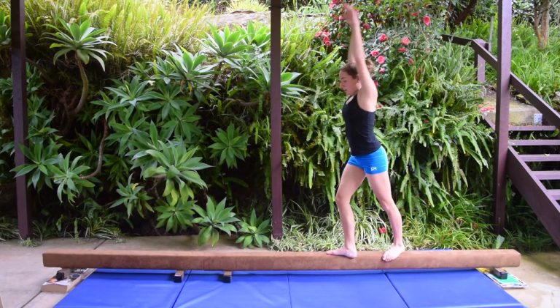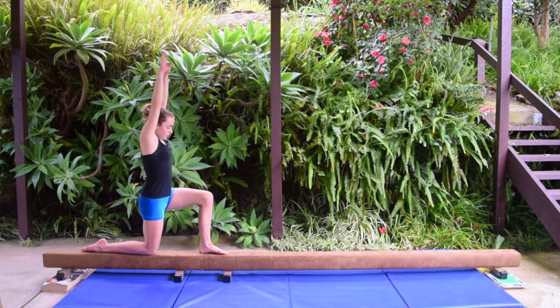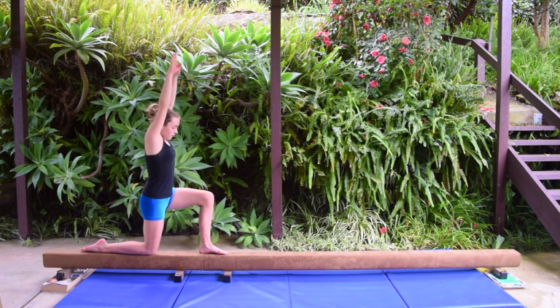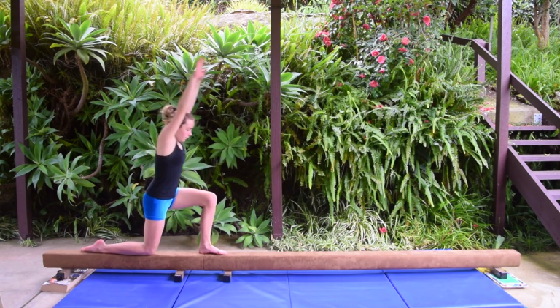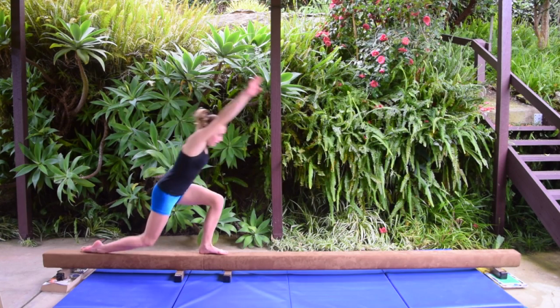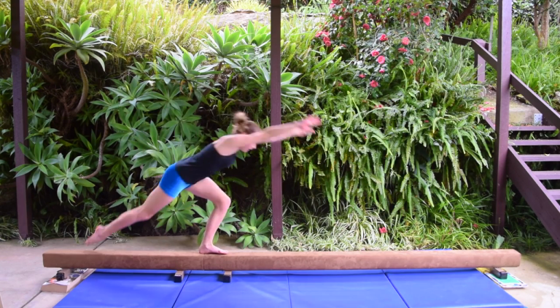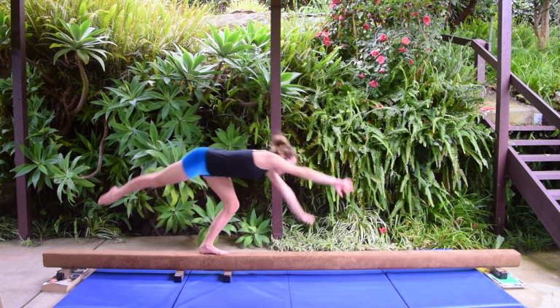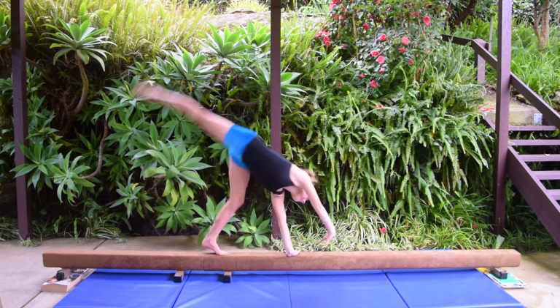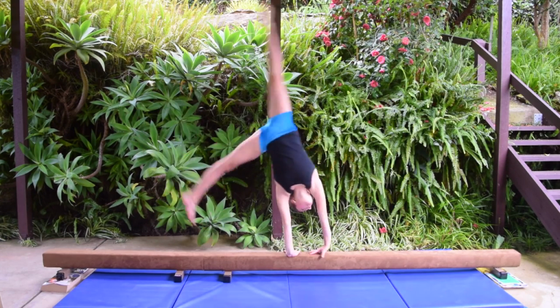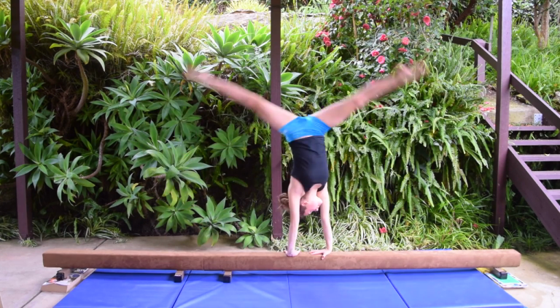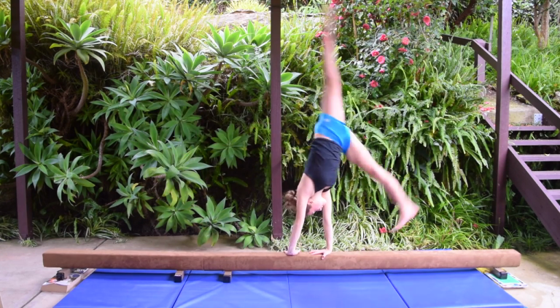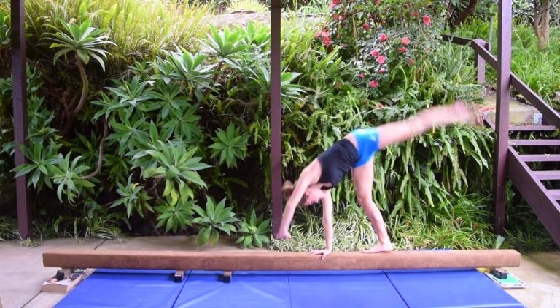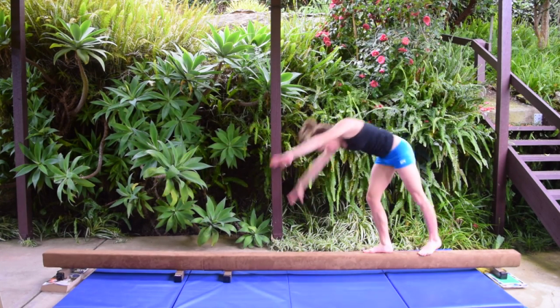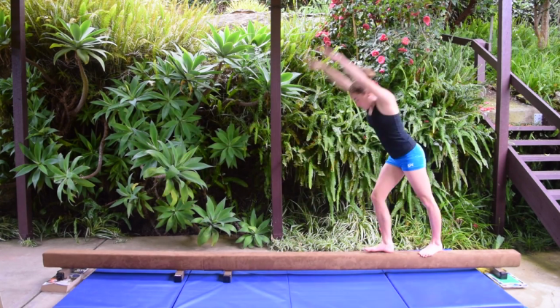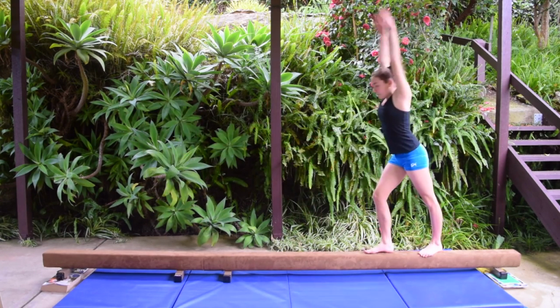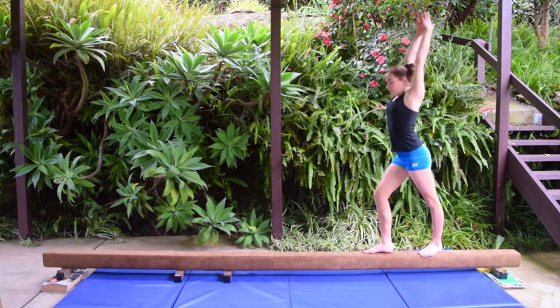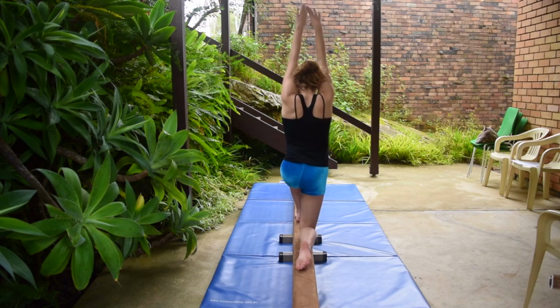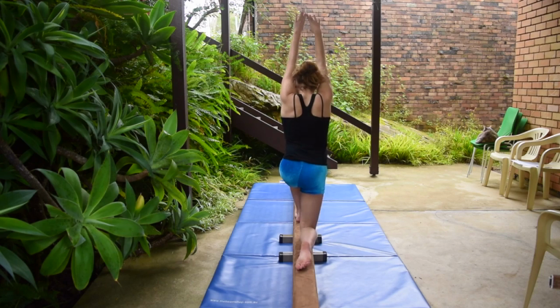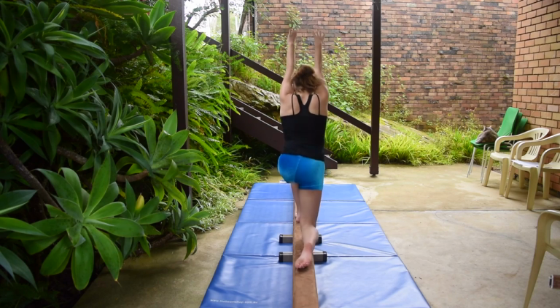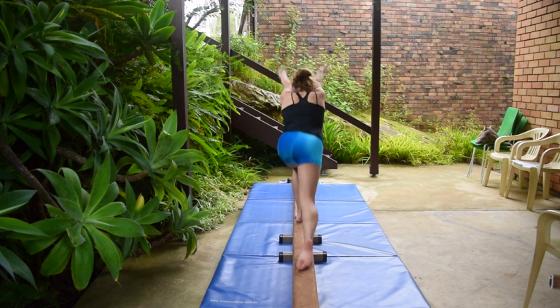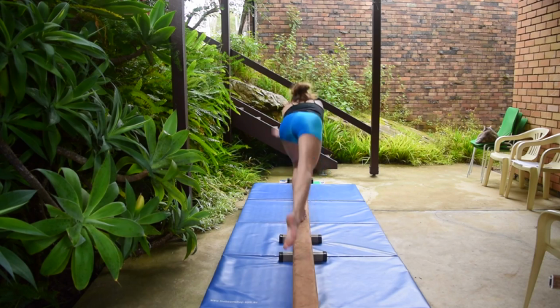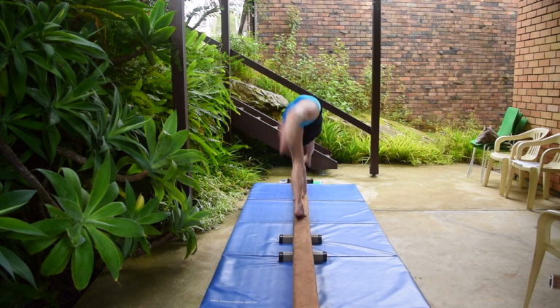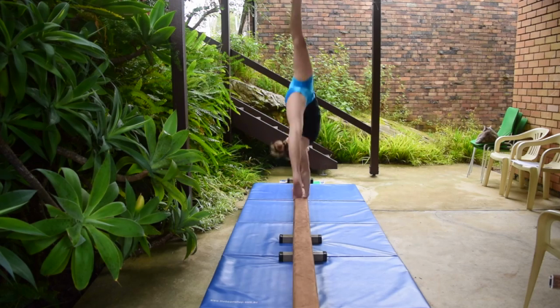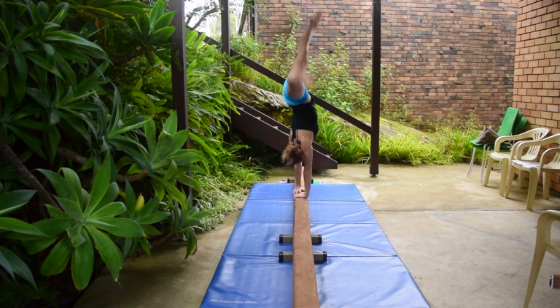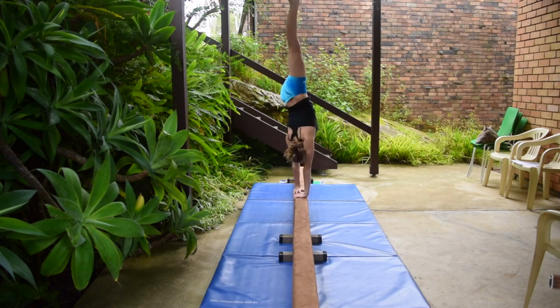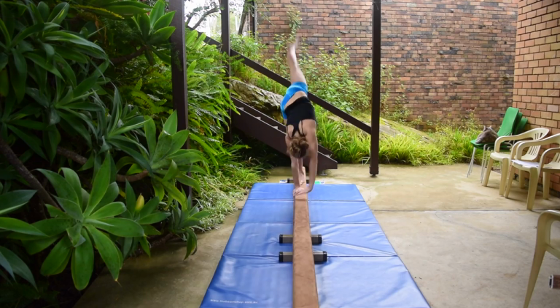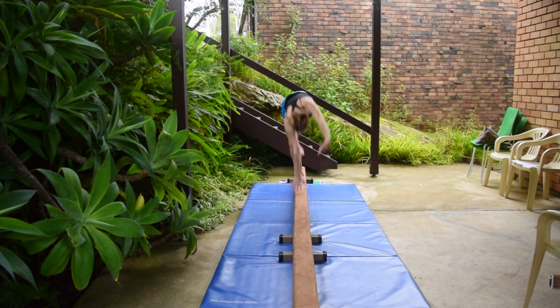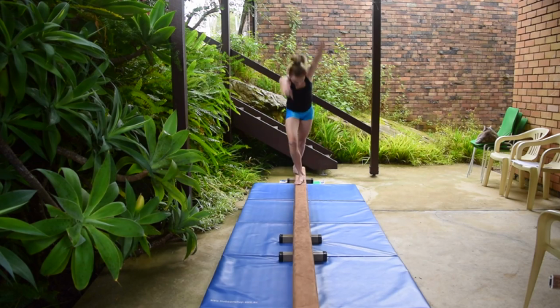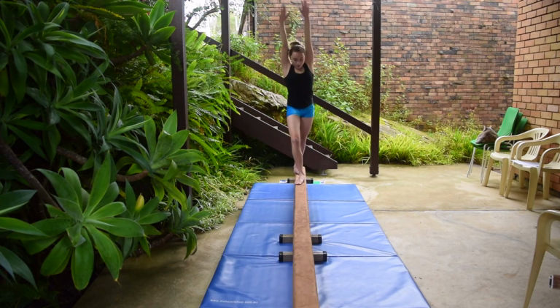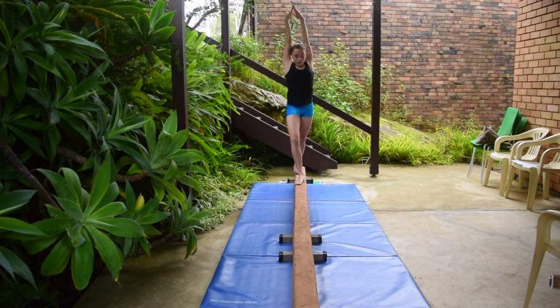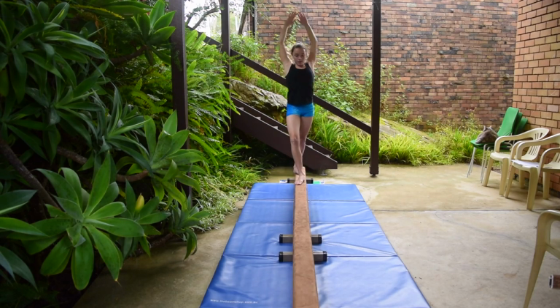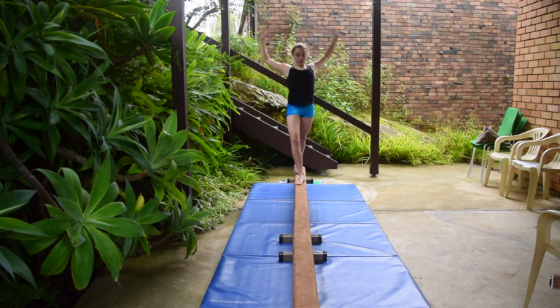The last drill to do is a cartwheel from kneeling because it develops speed, power, and turnover.